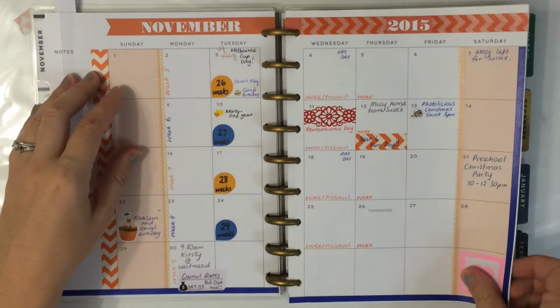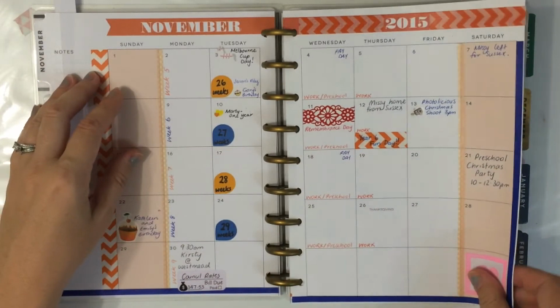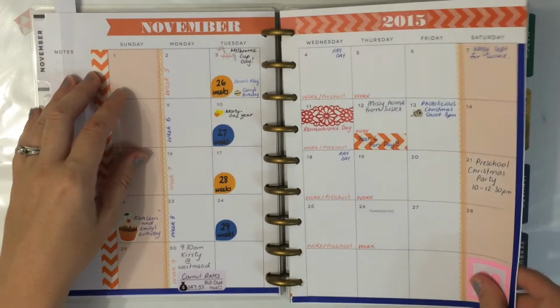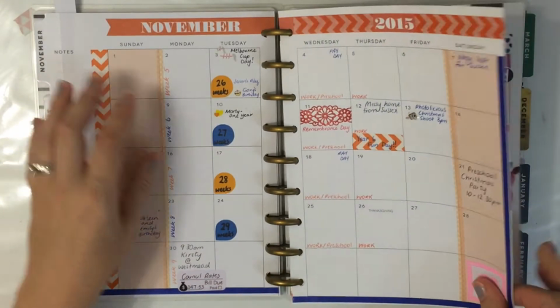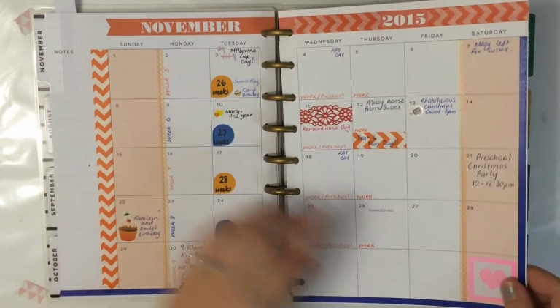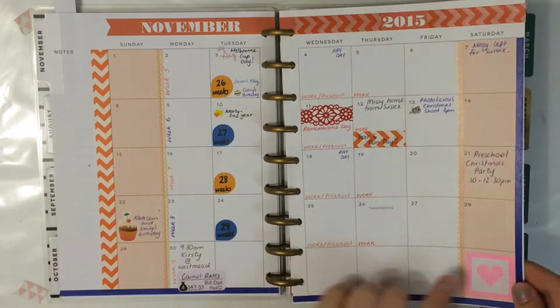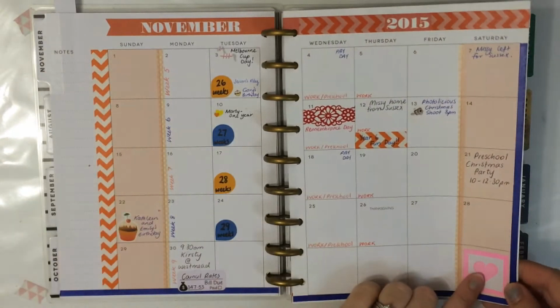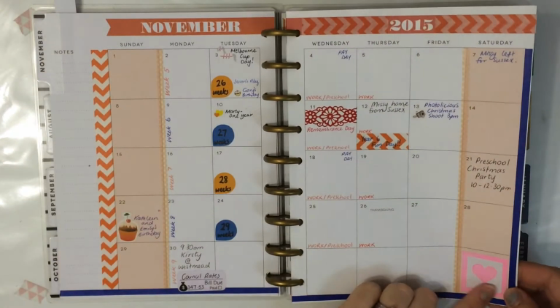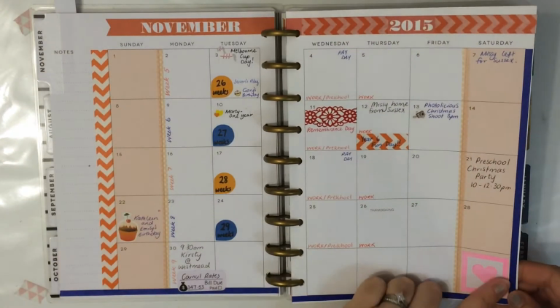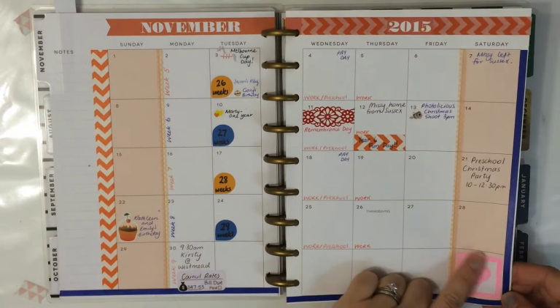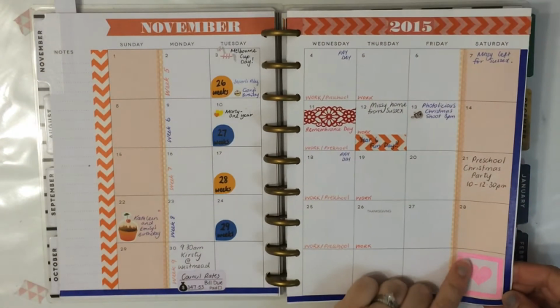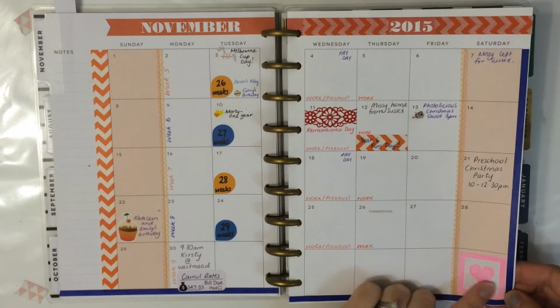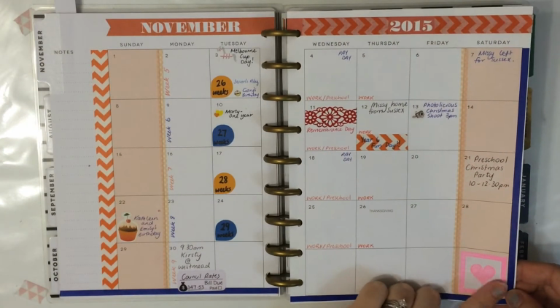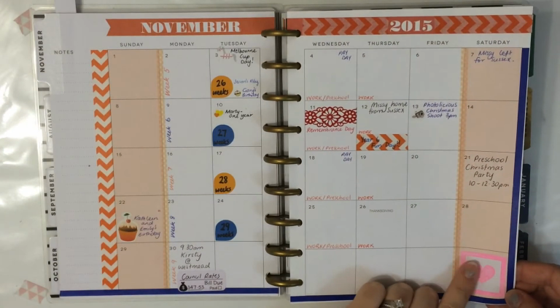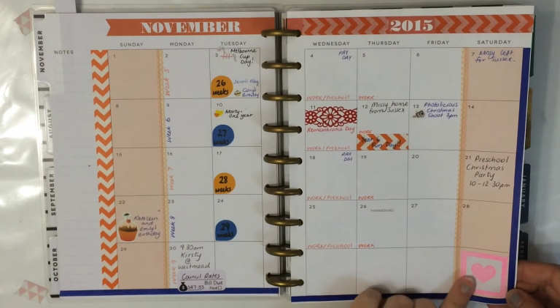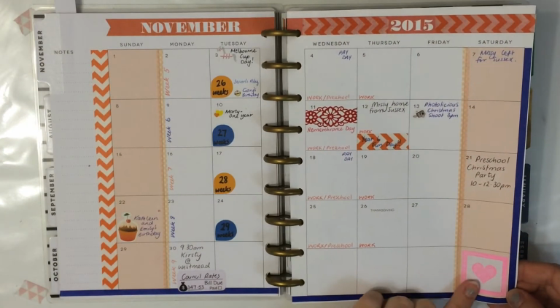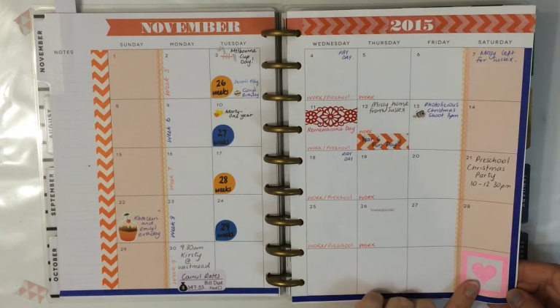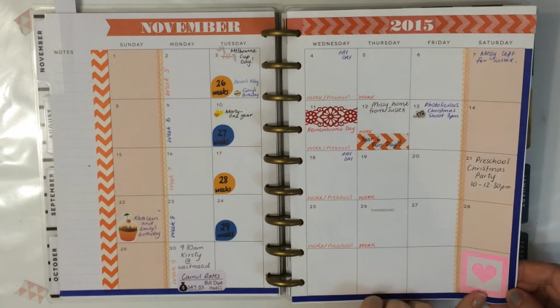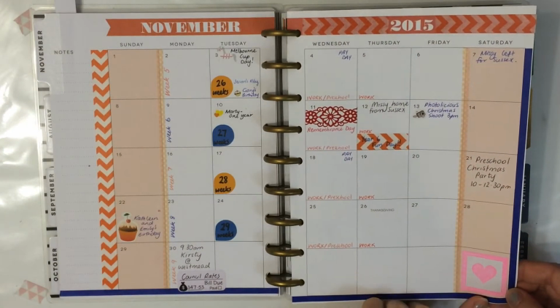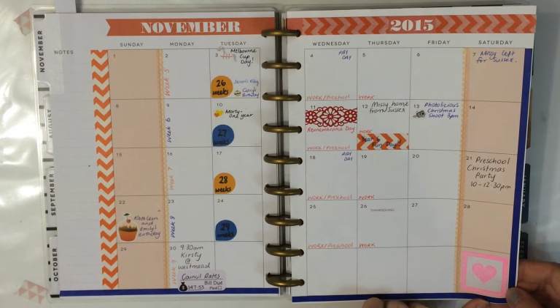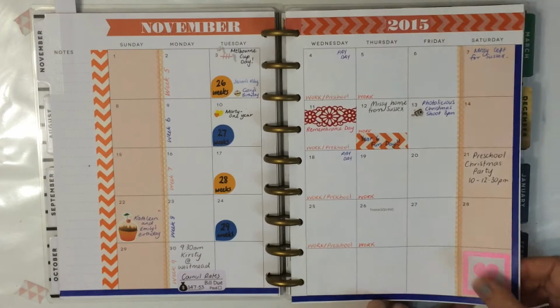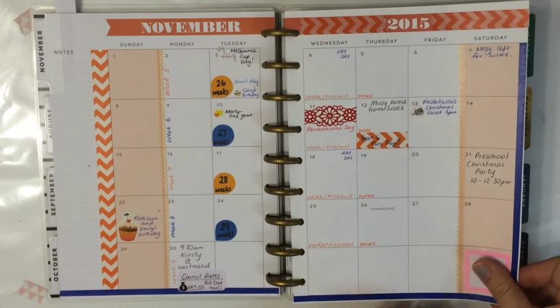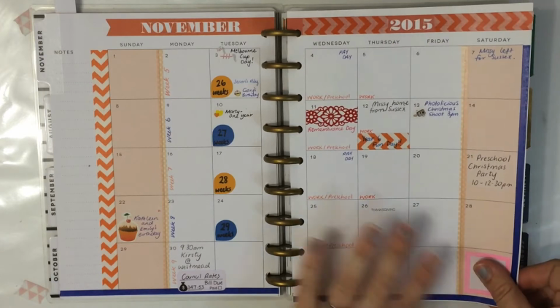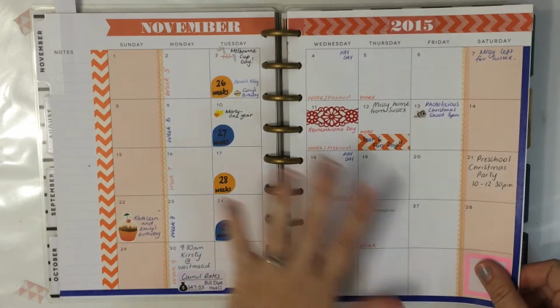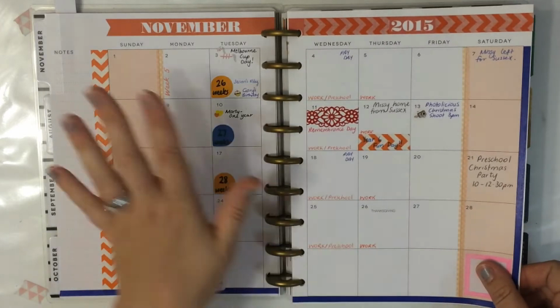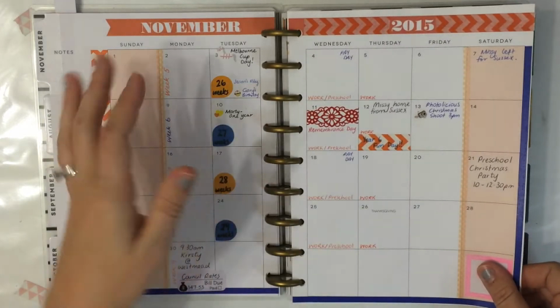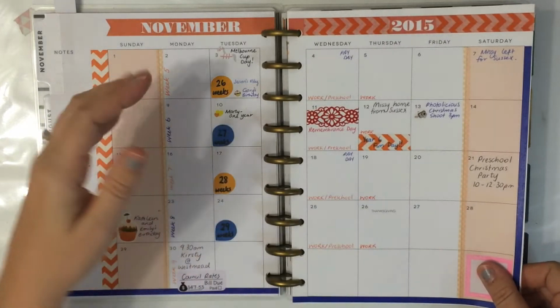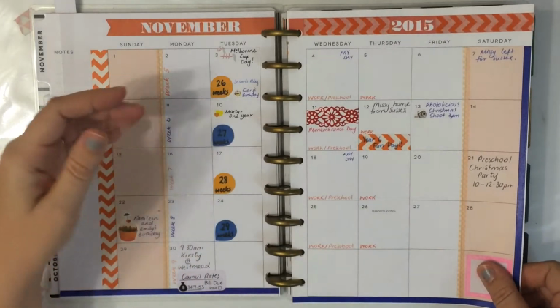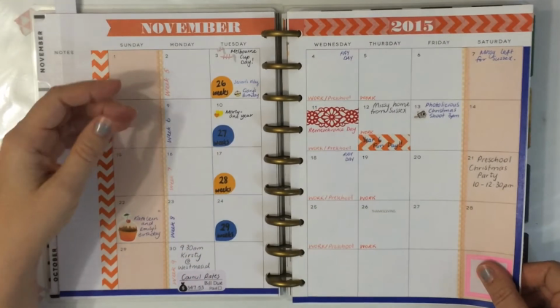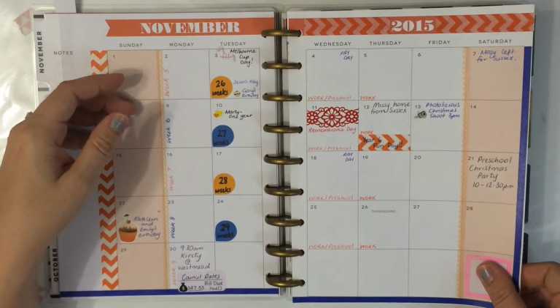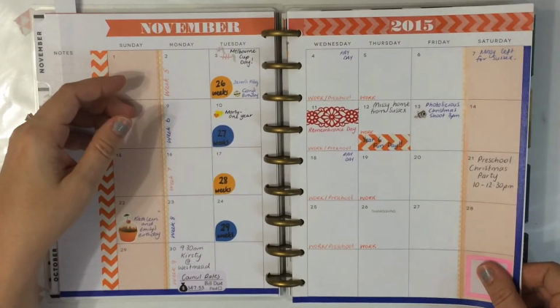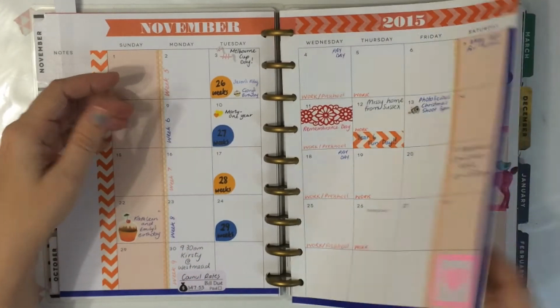And this was me just testing out a little stamp — just pen.